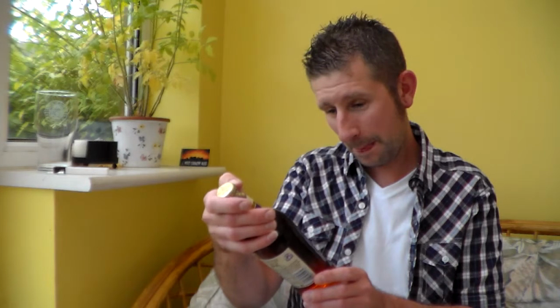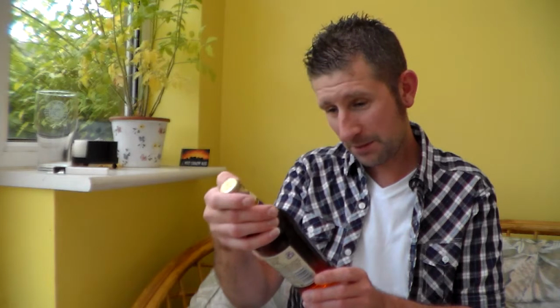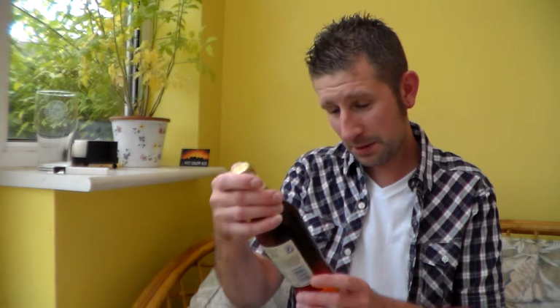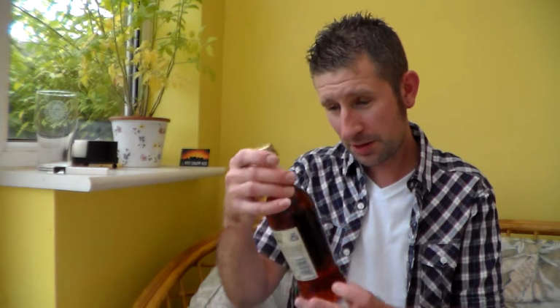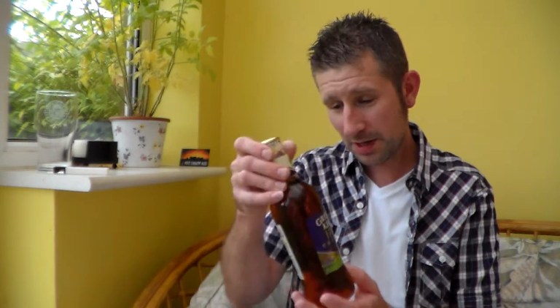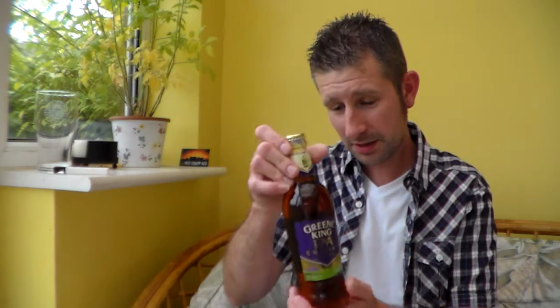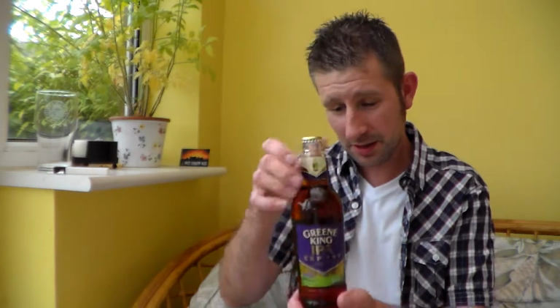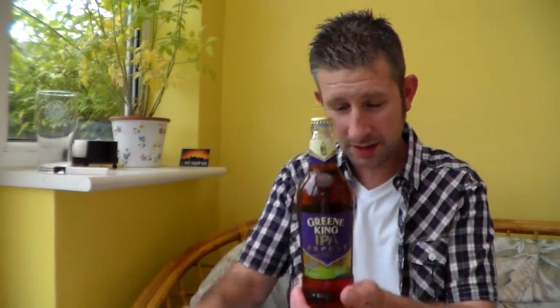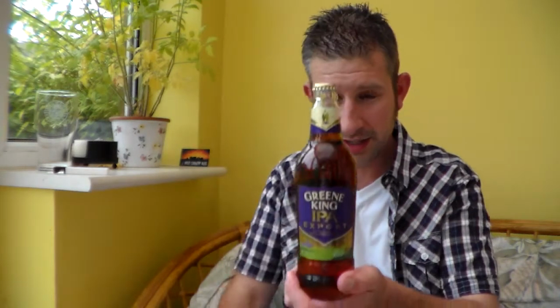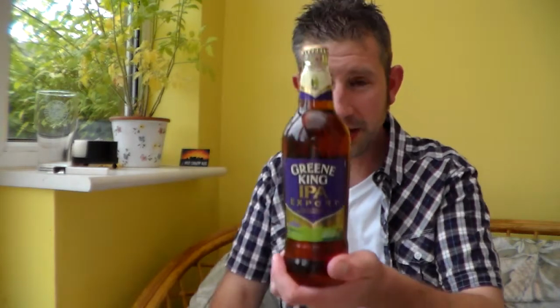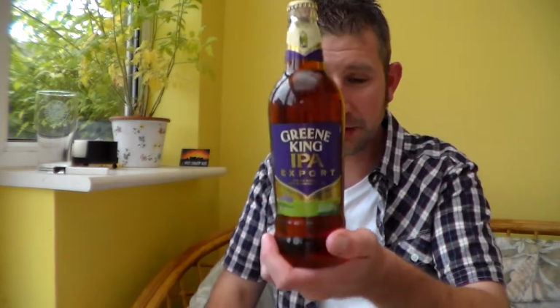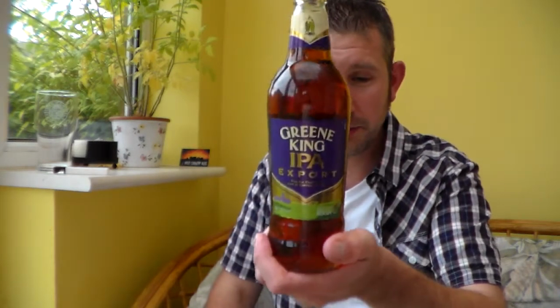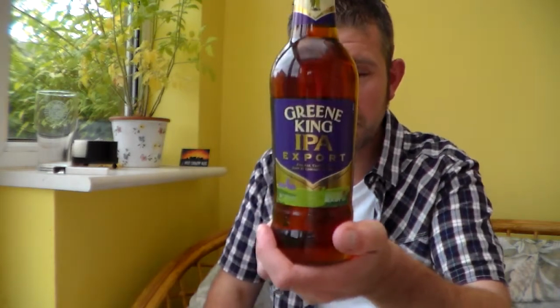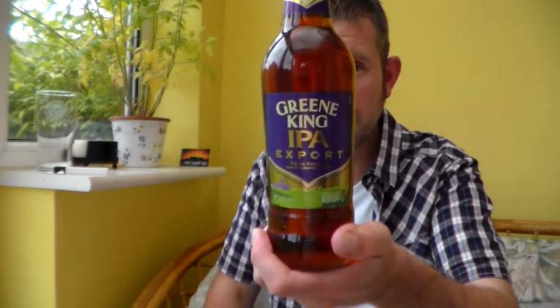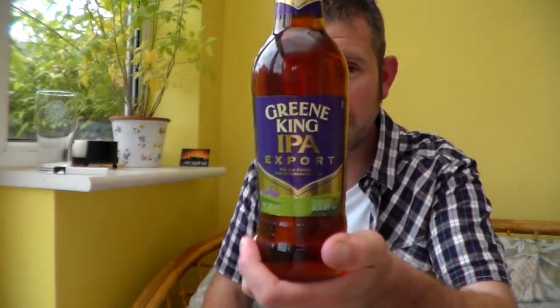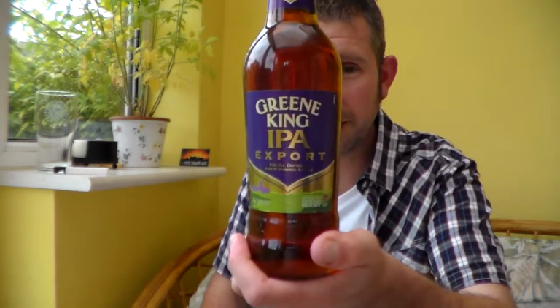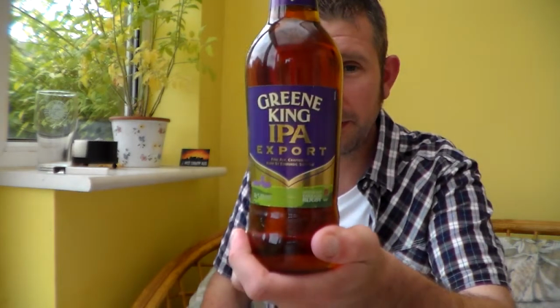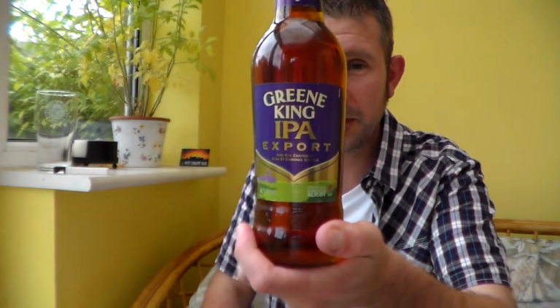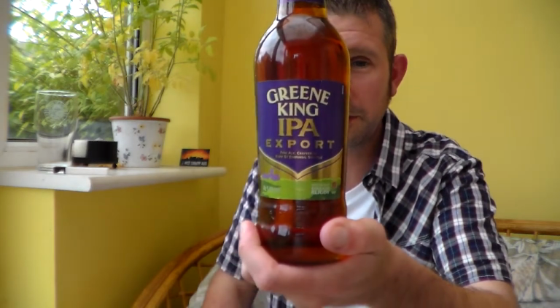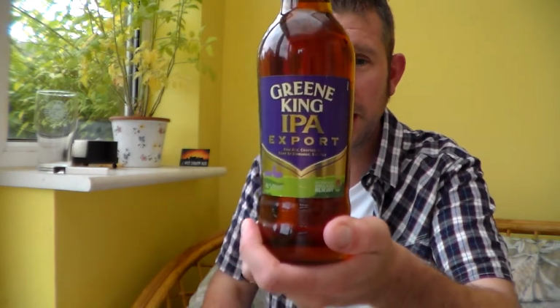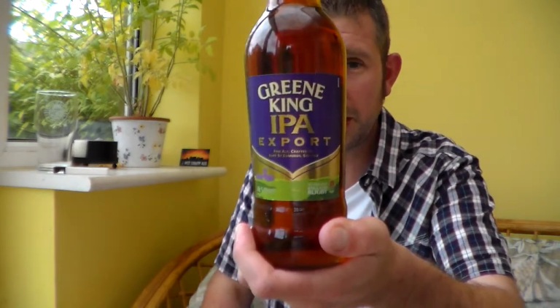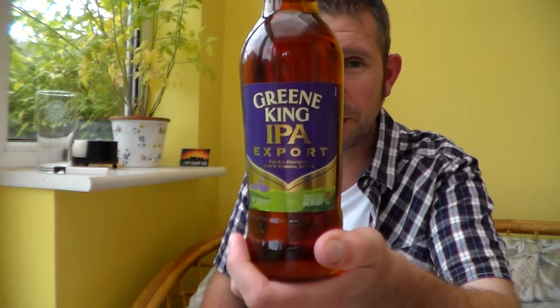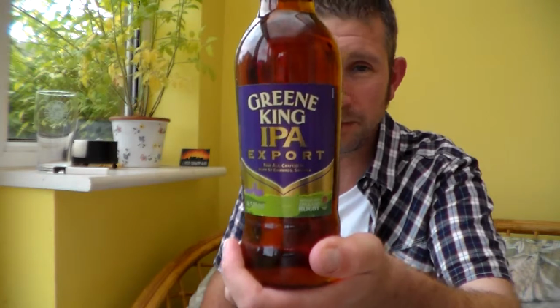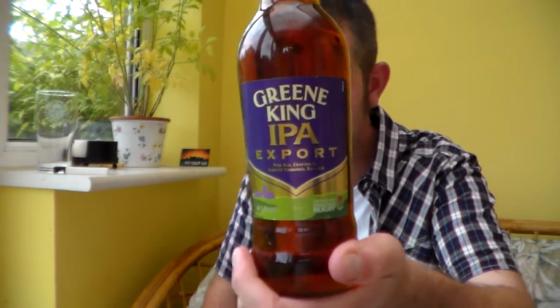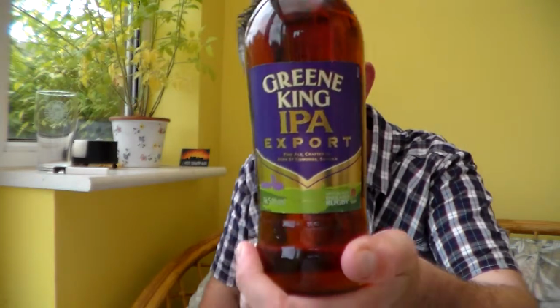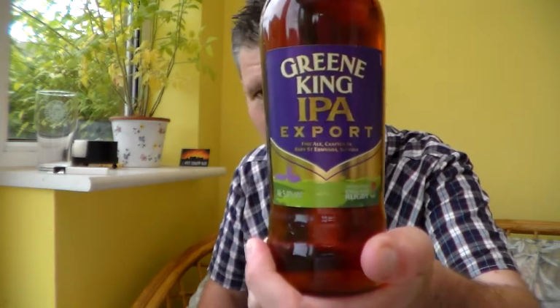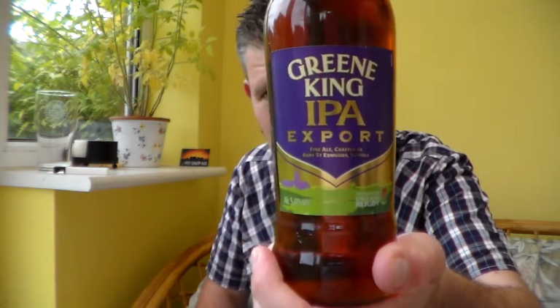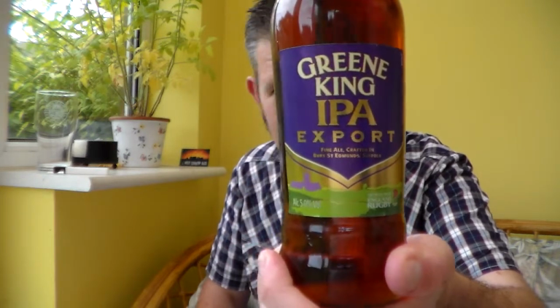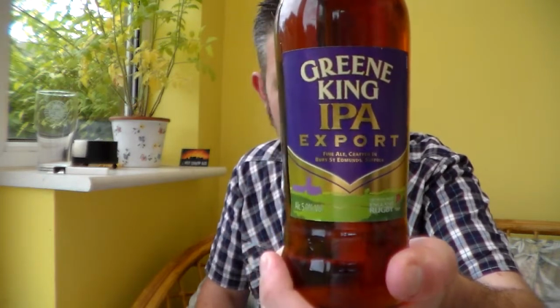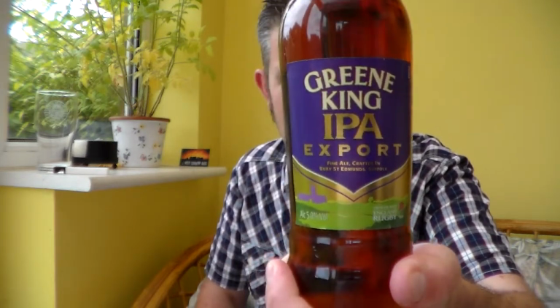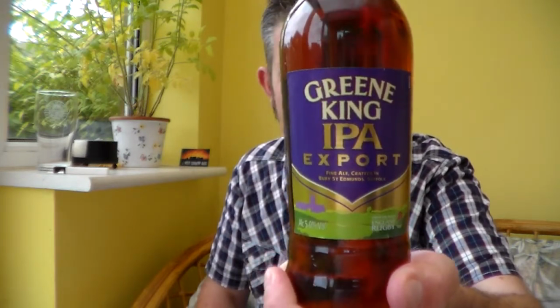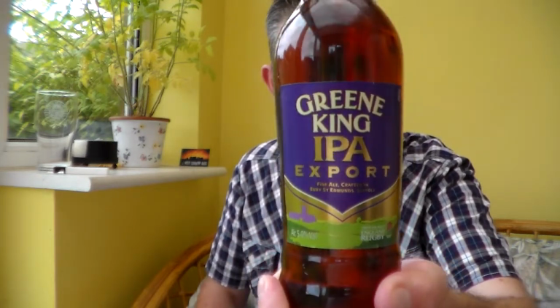To be honest, I don't really know what the beer's going to be like. It's an IPA Export, and I'm a big fan of IPAs.